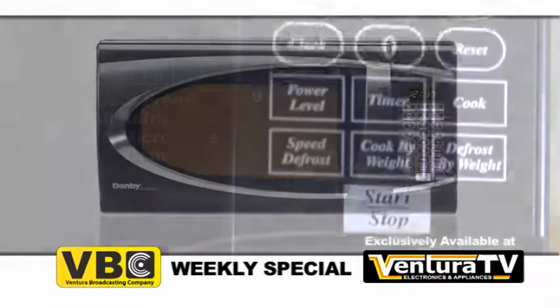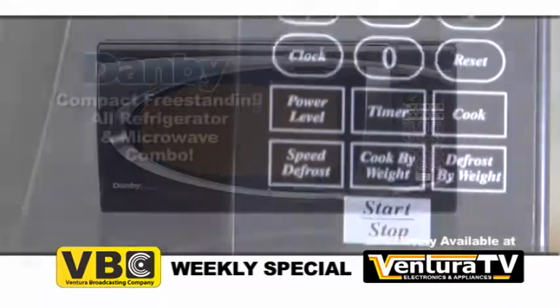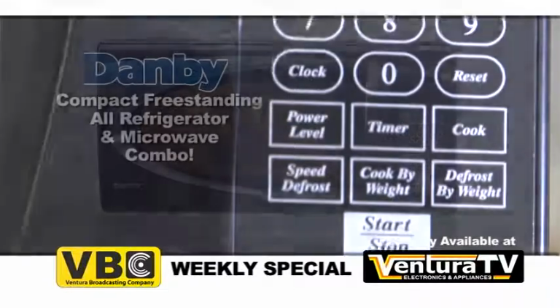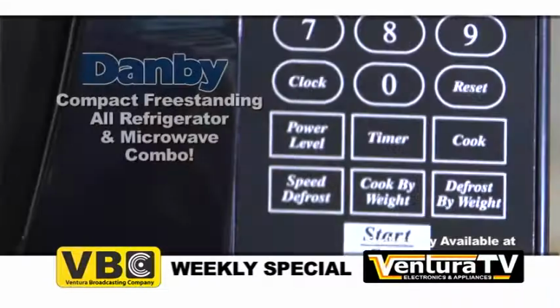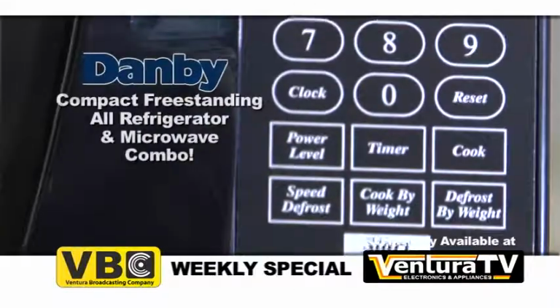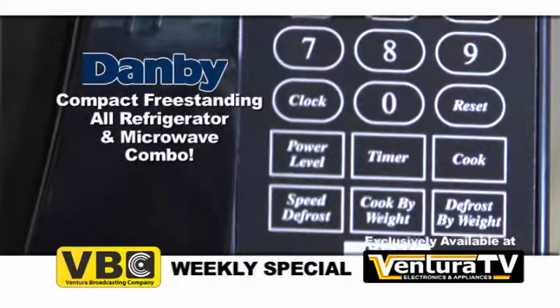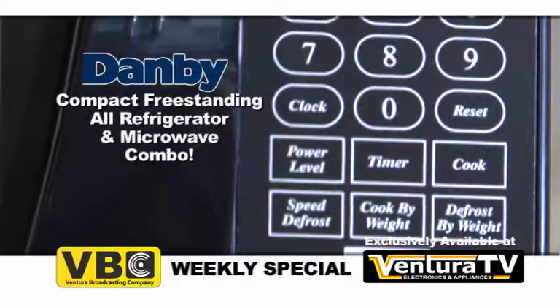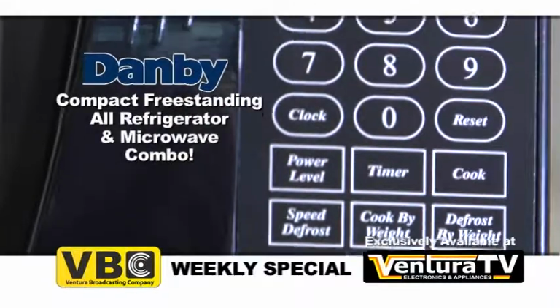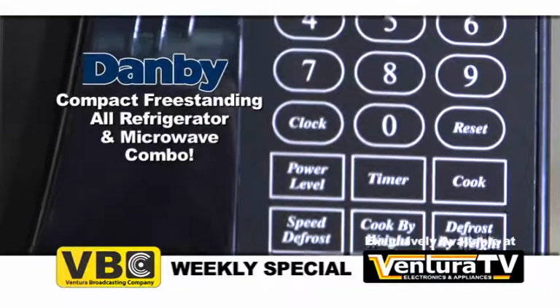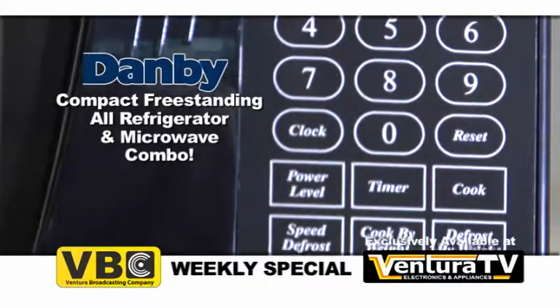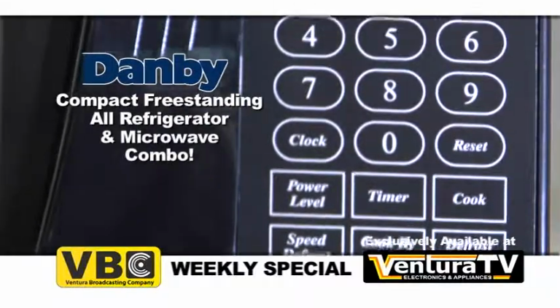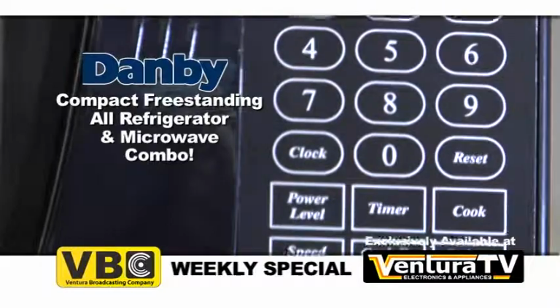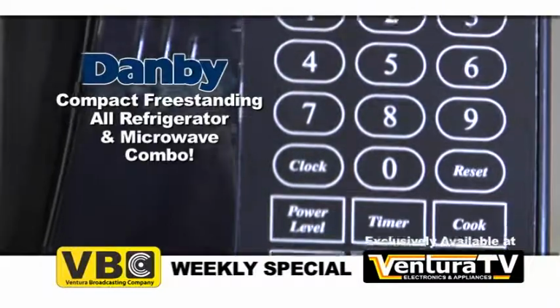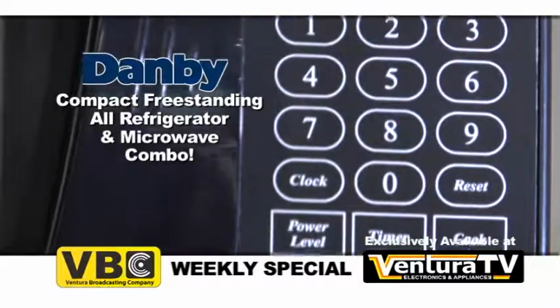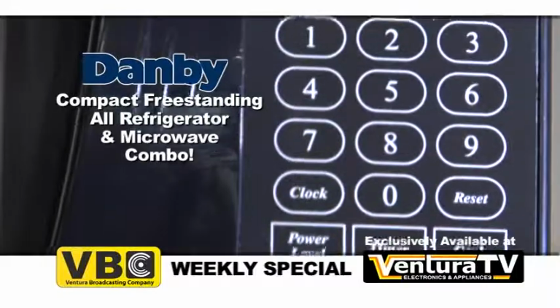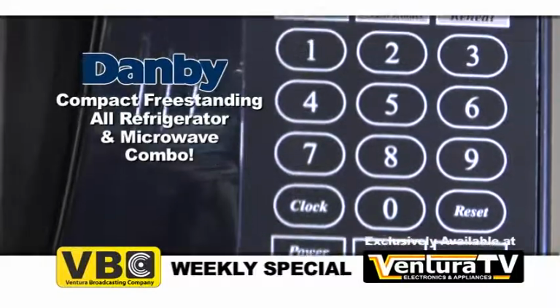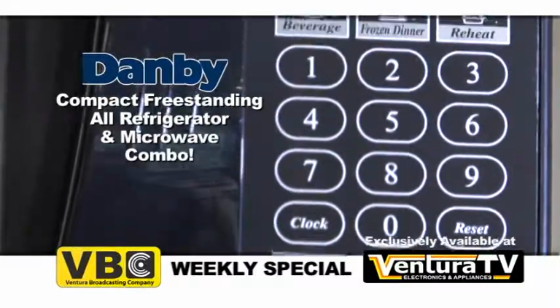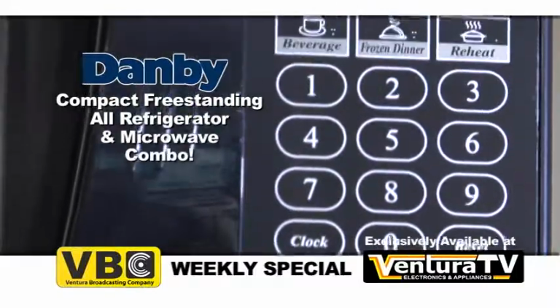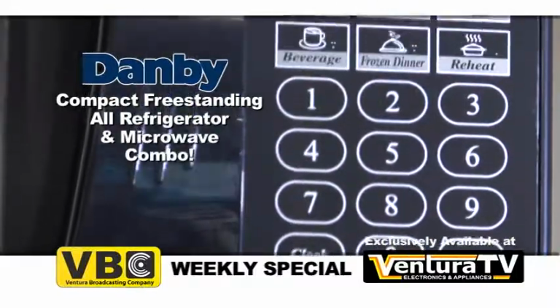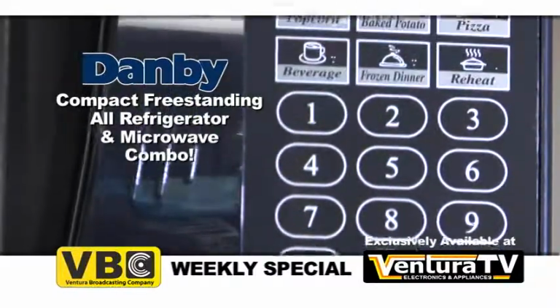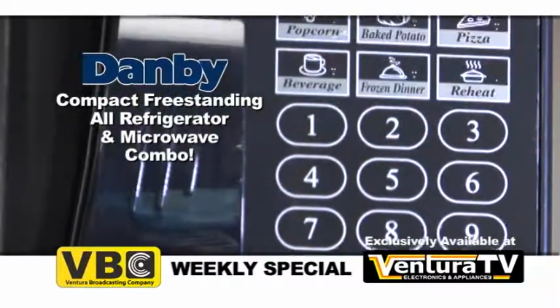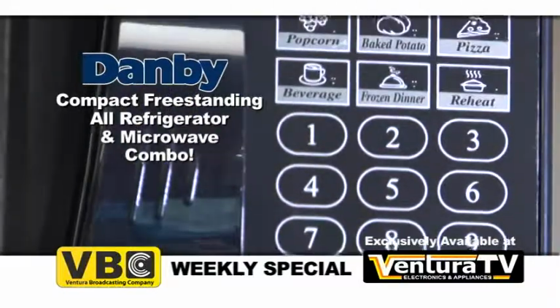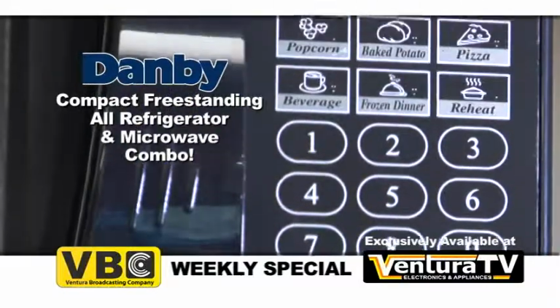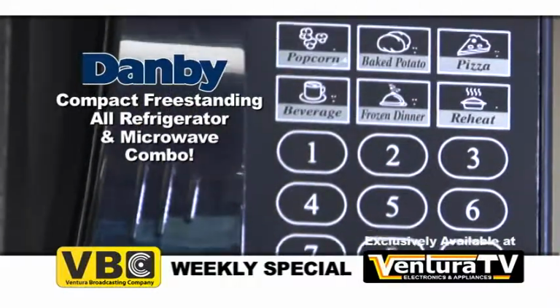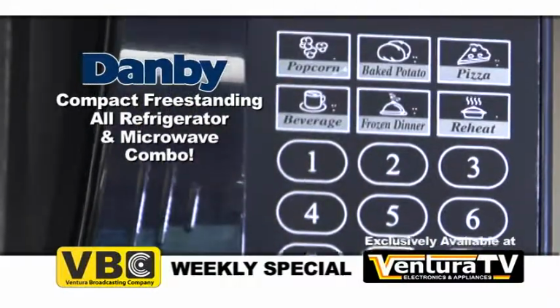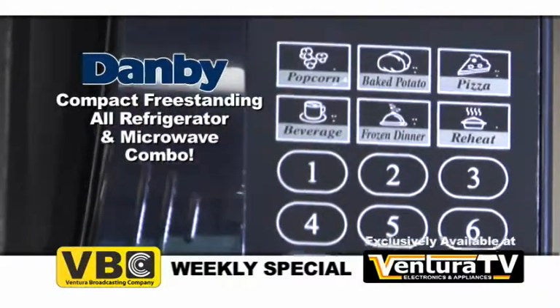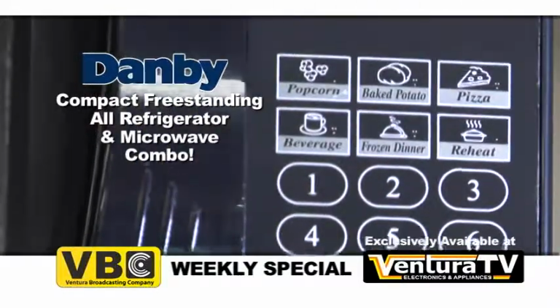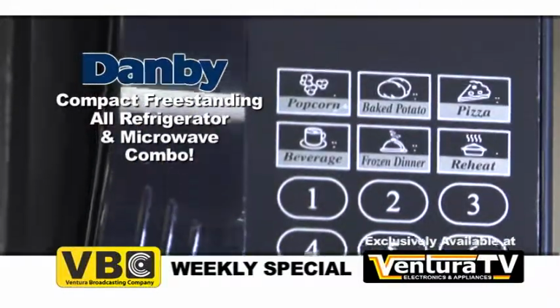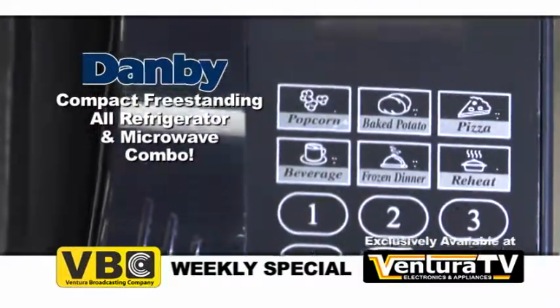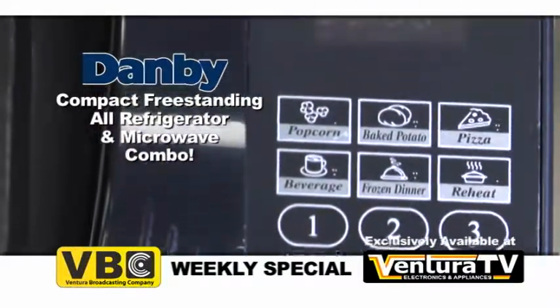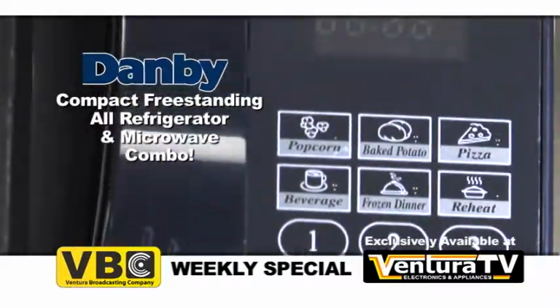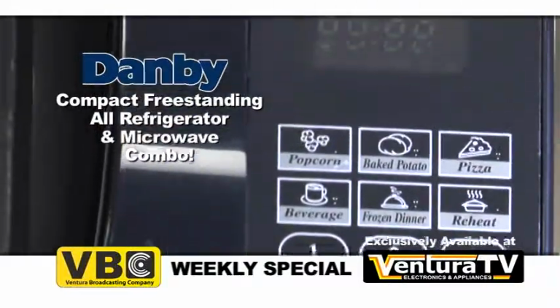It features six easy to use one touch cooking options including popcorn, frozen dinner, pizza and more.